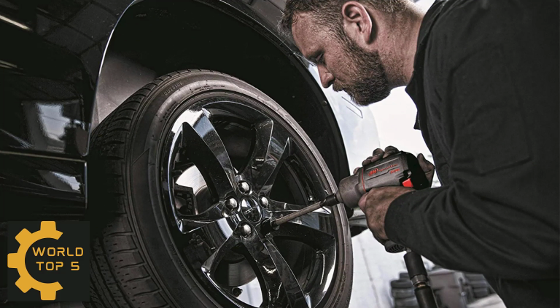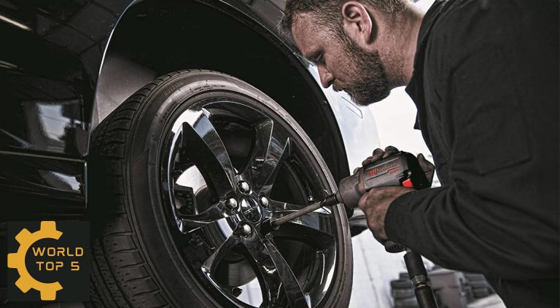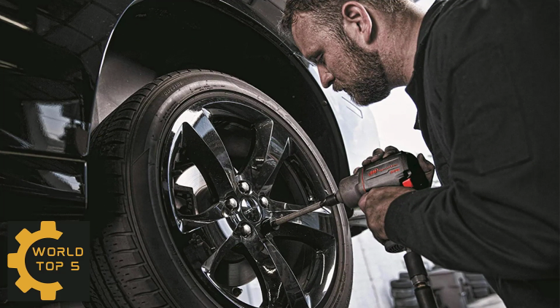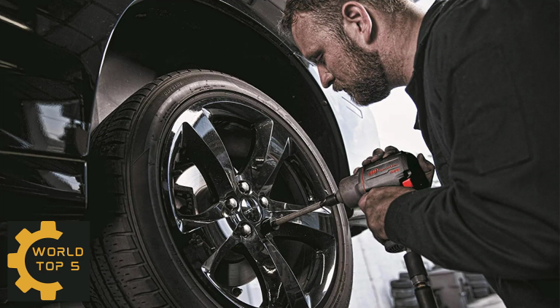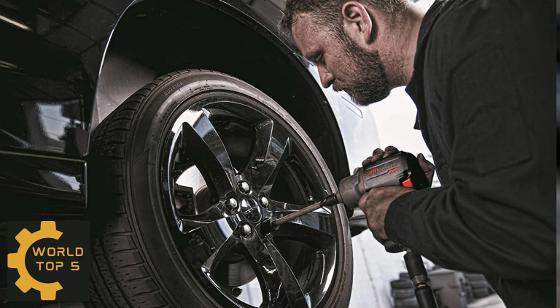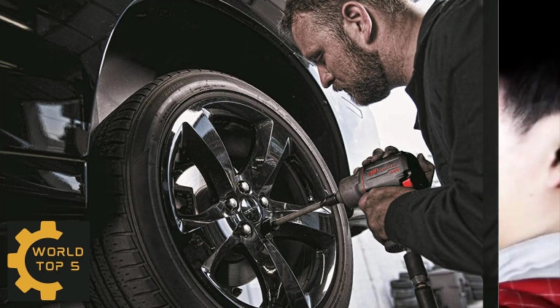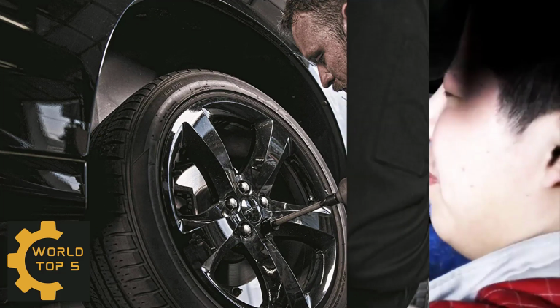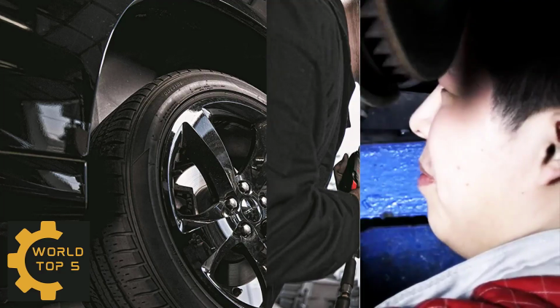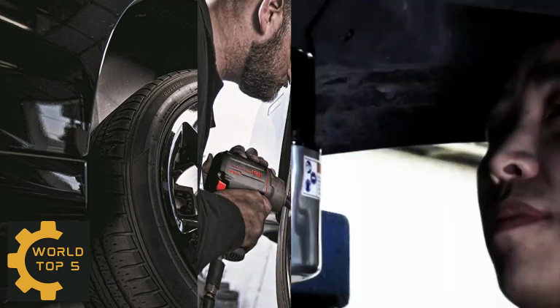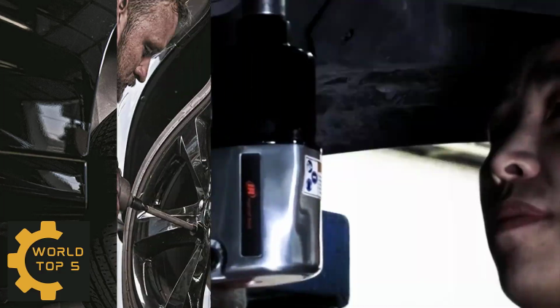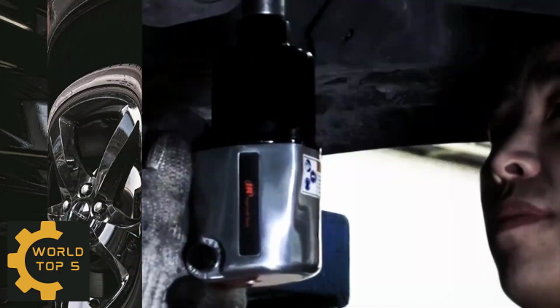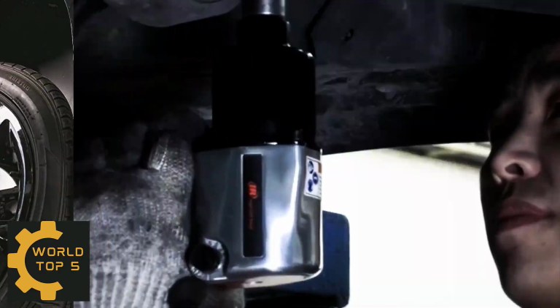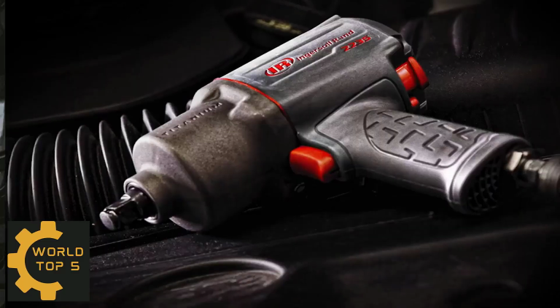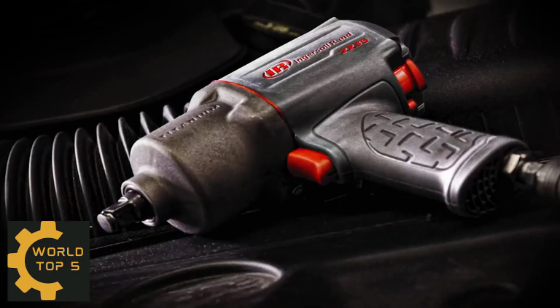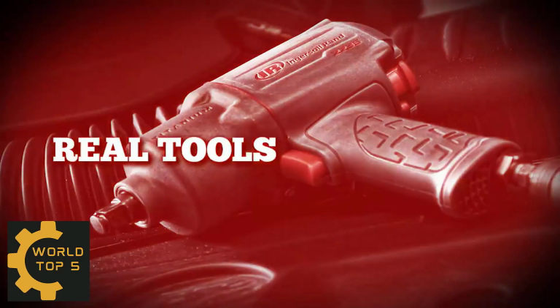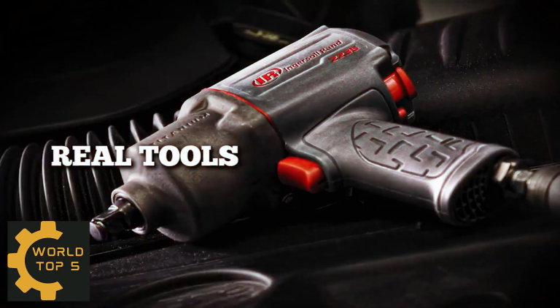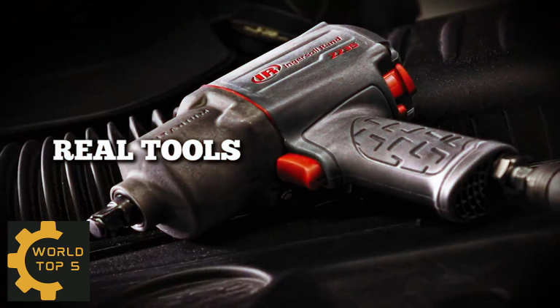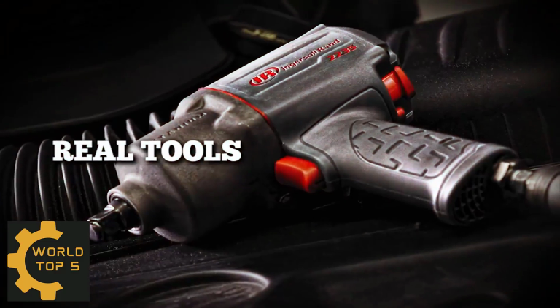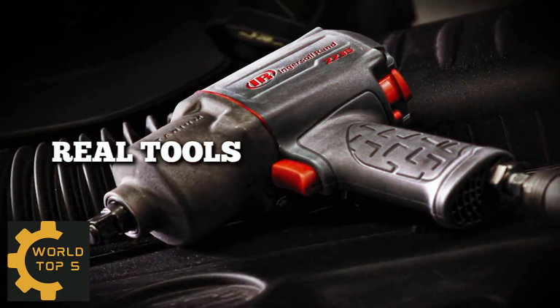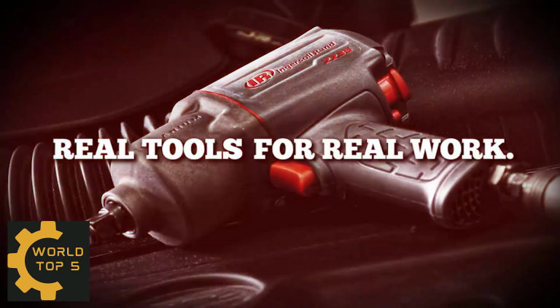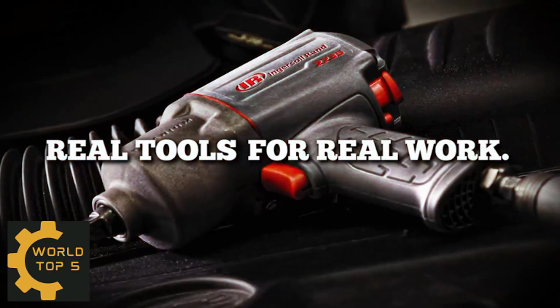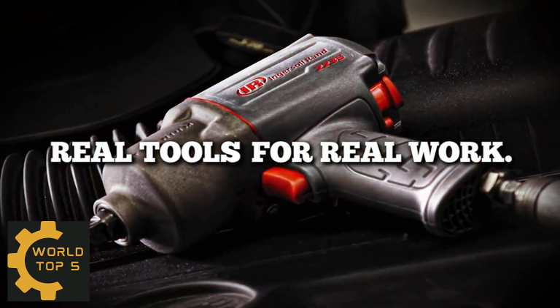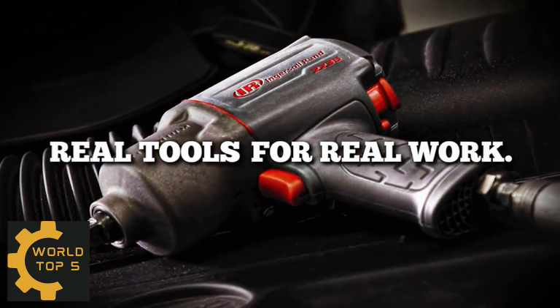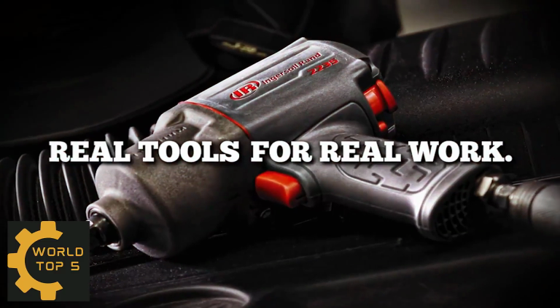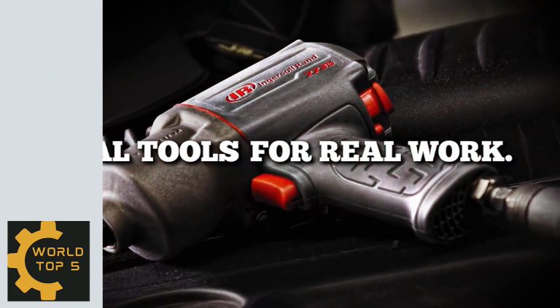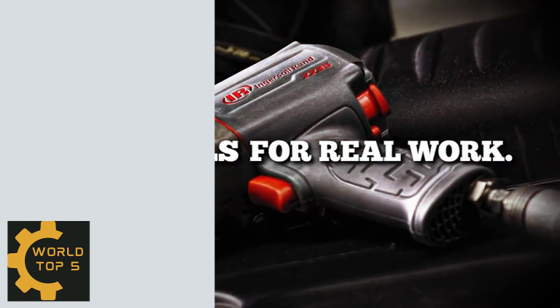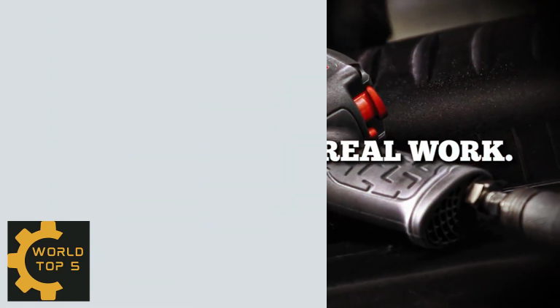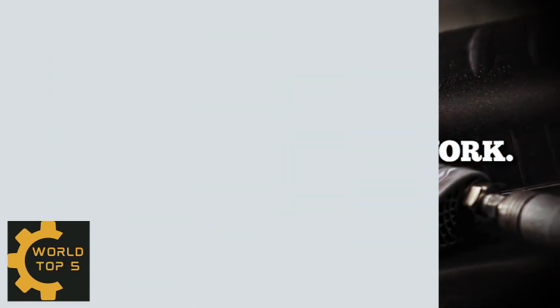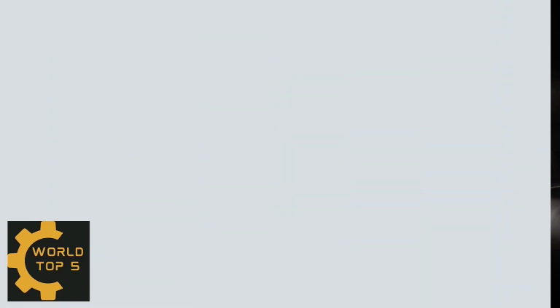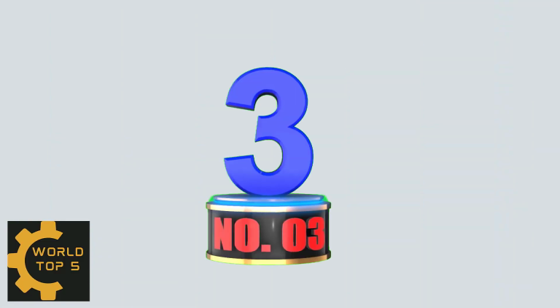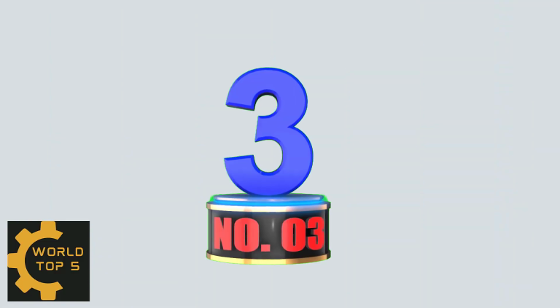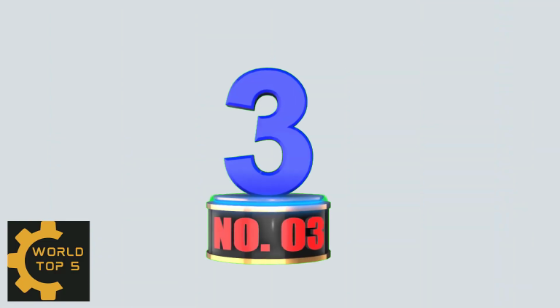Whether you operate an auto garage or a construction job site, you can rely on the Ingersoll Rand 2235.